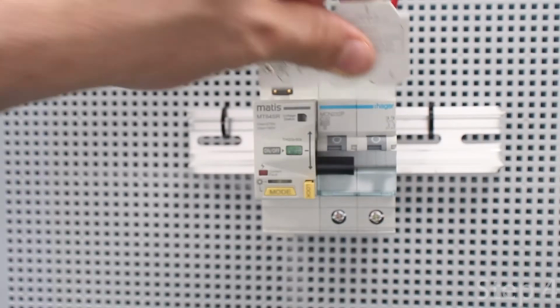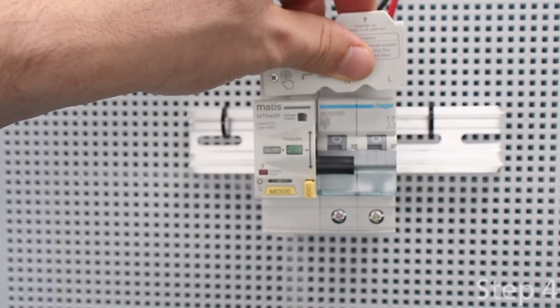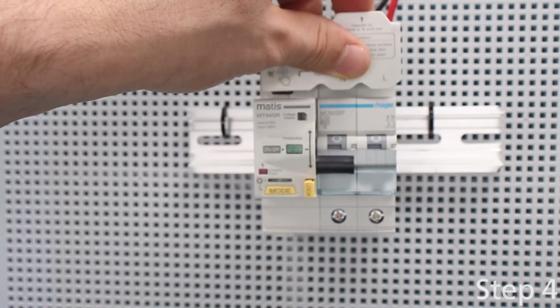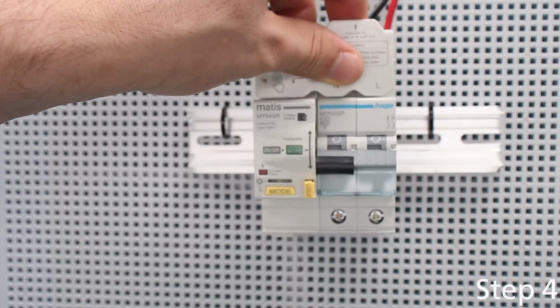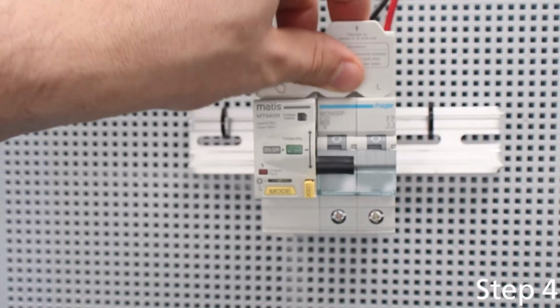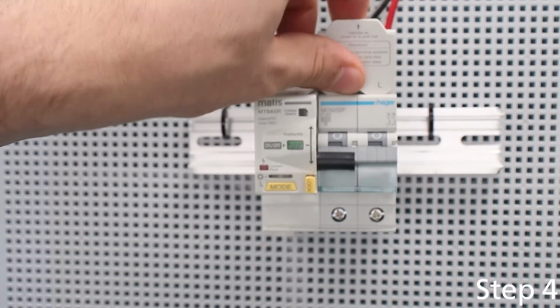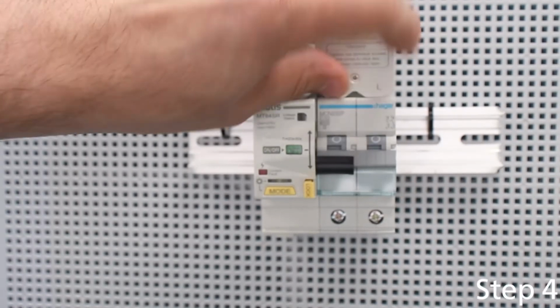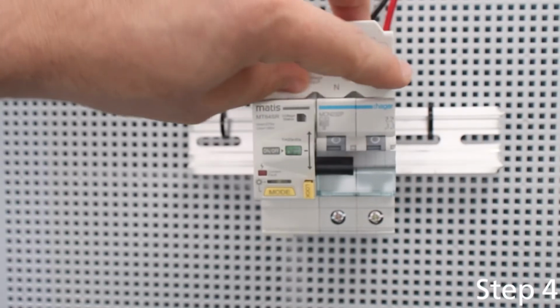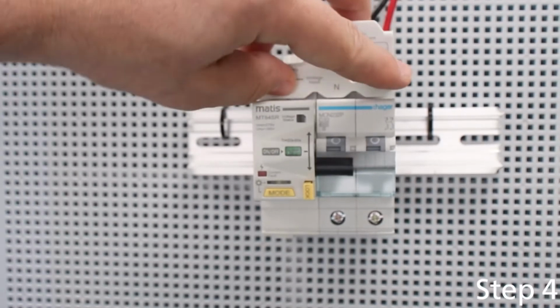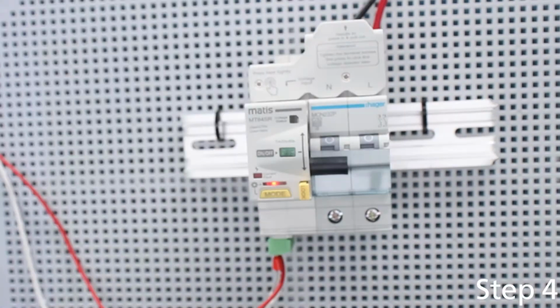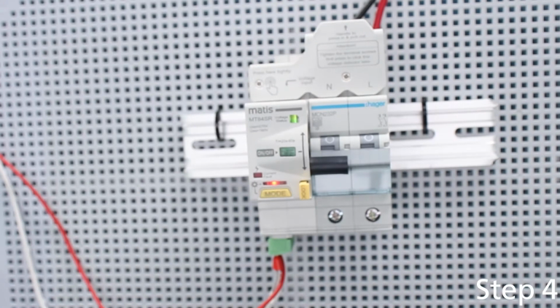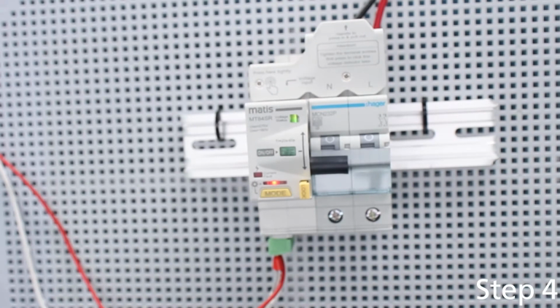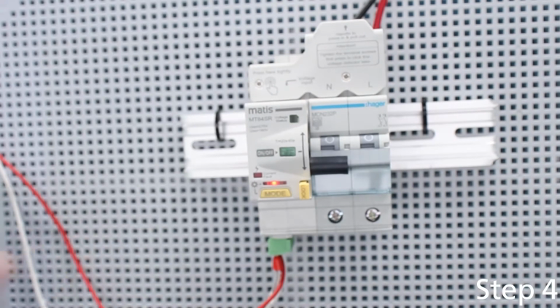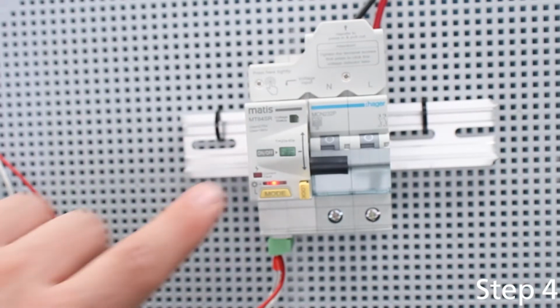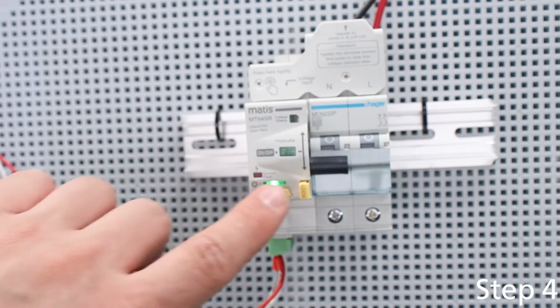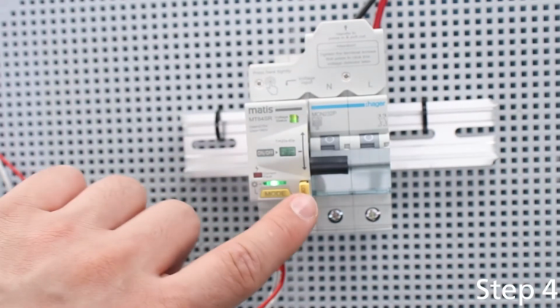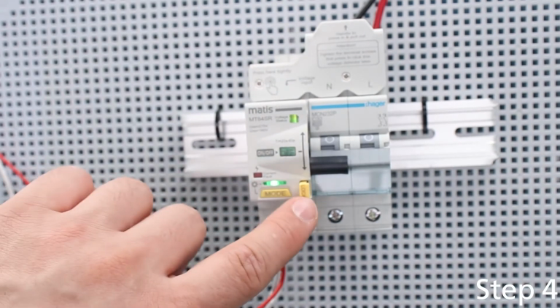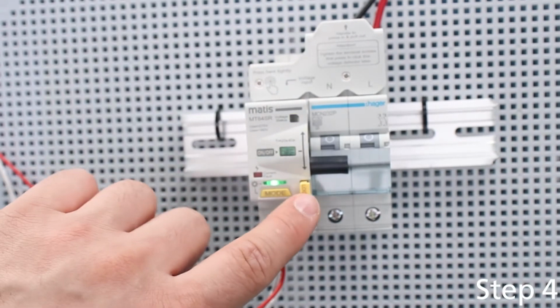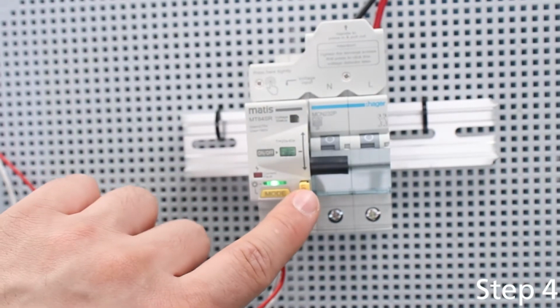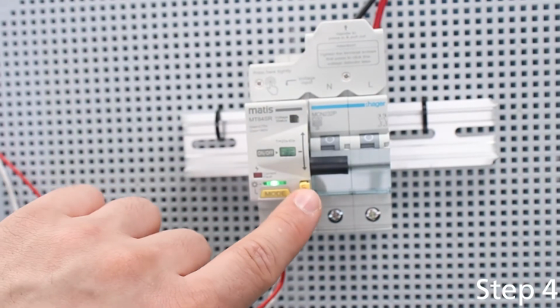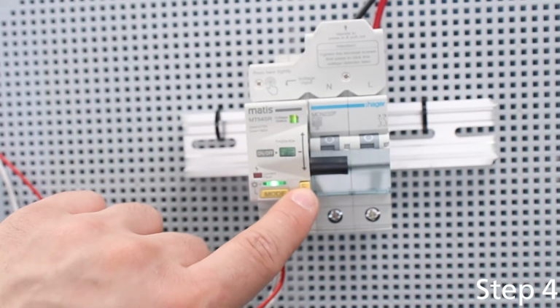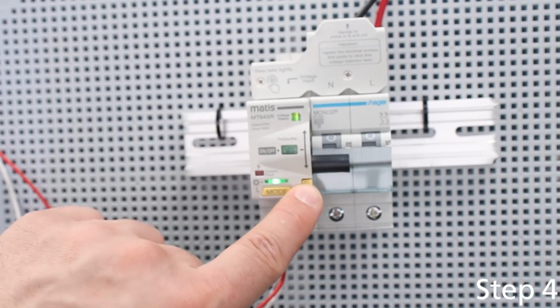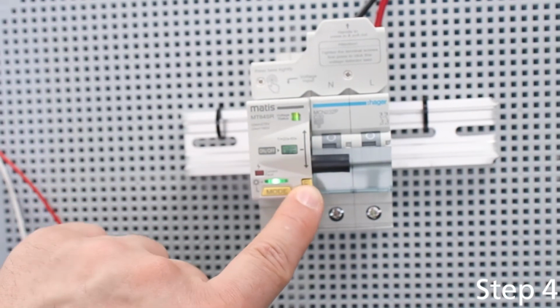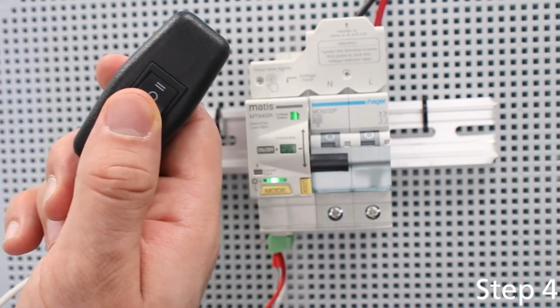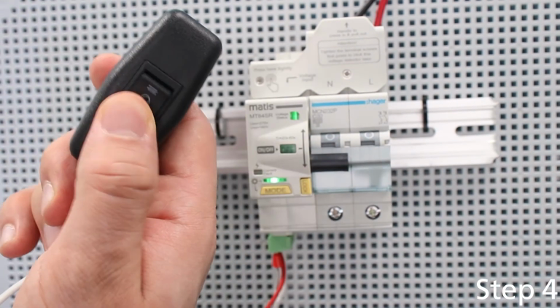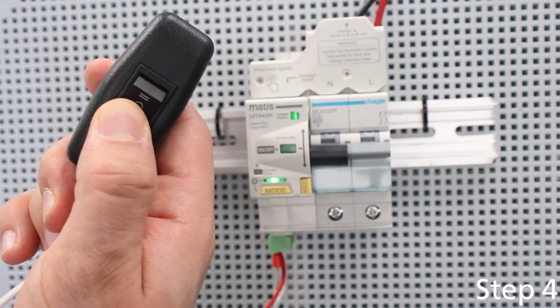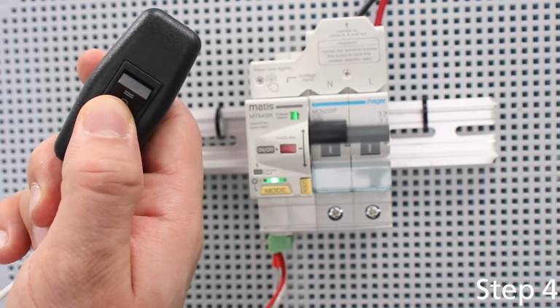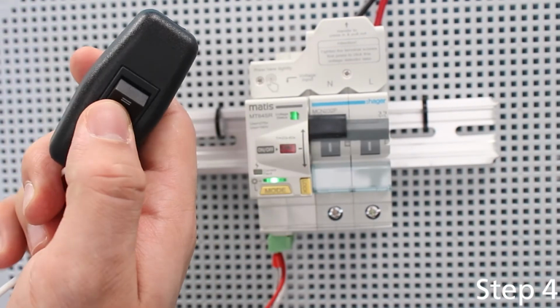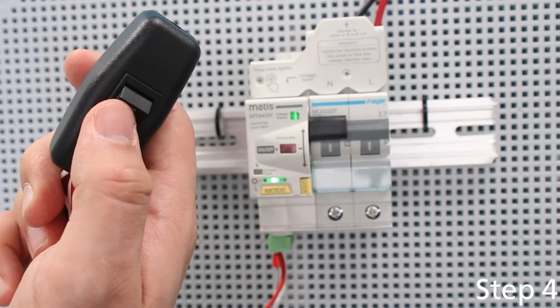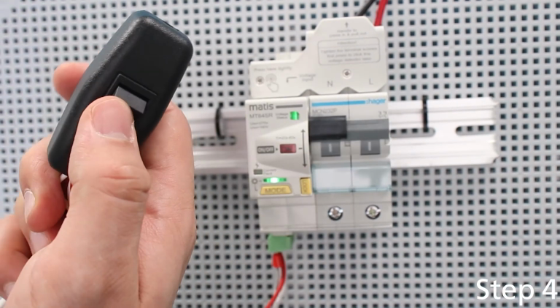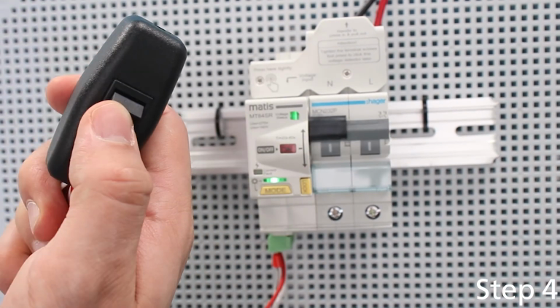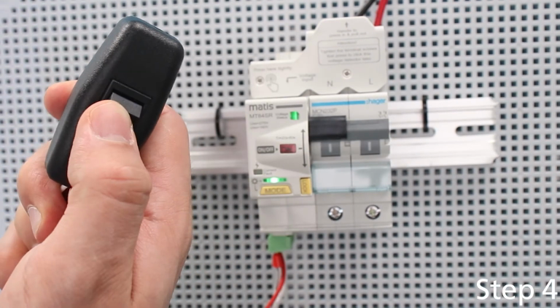Step 4: Fasten the lid. Turn the lock hole to its original position. Then turn on the device.